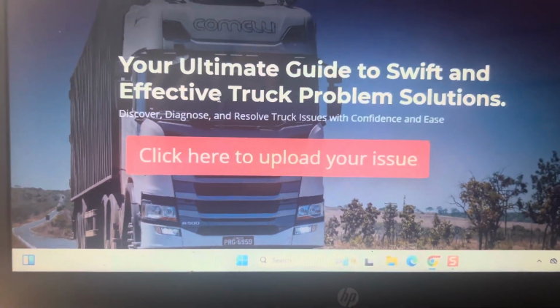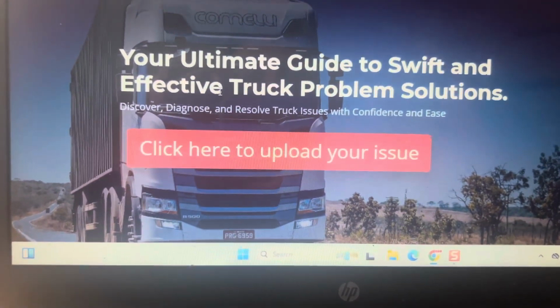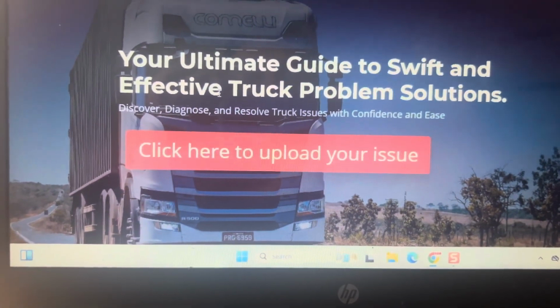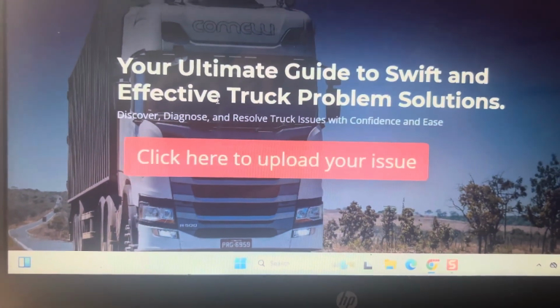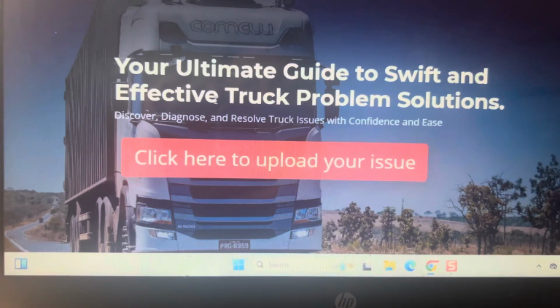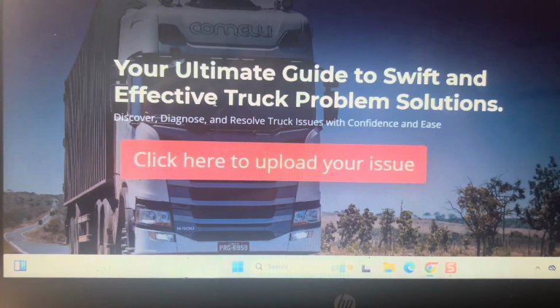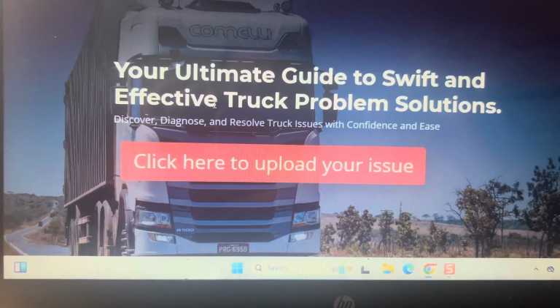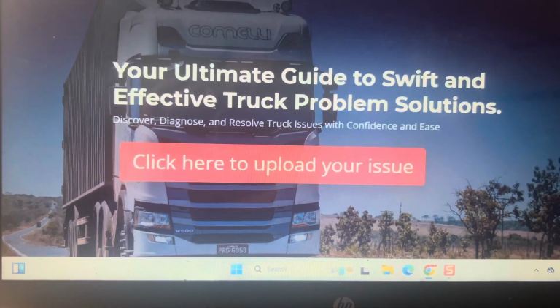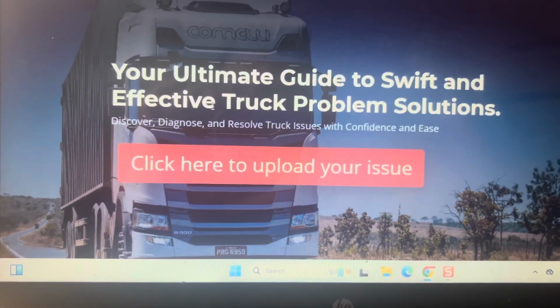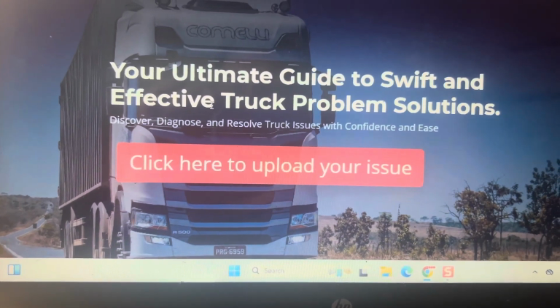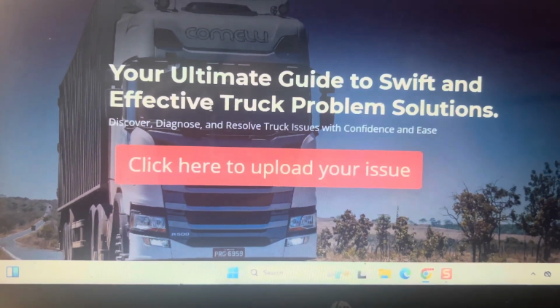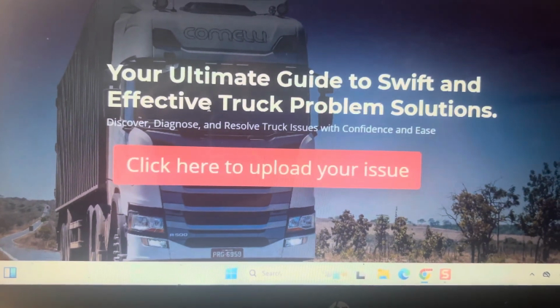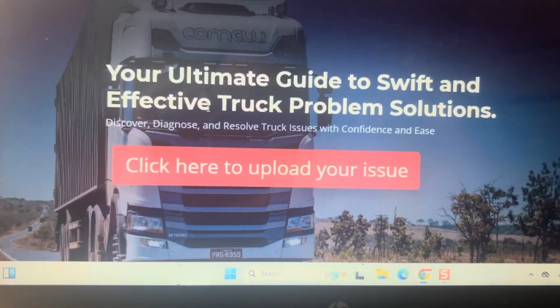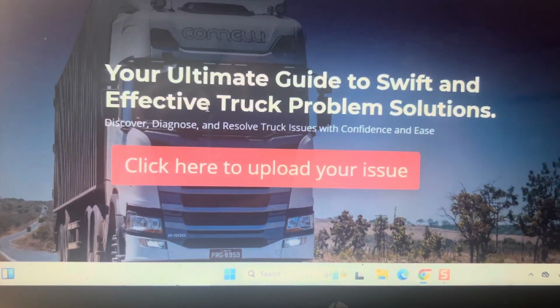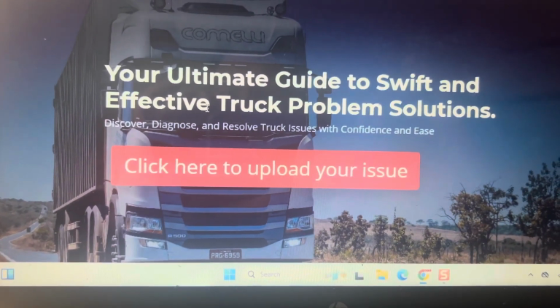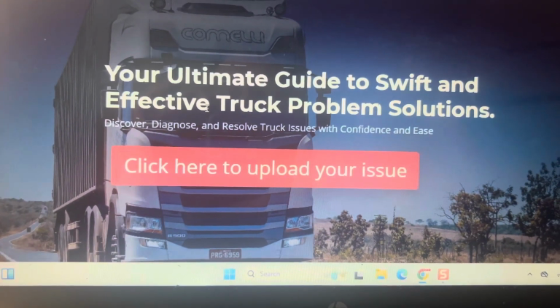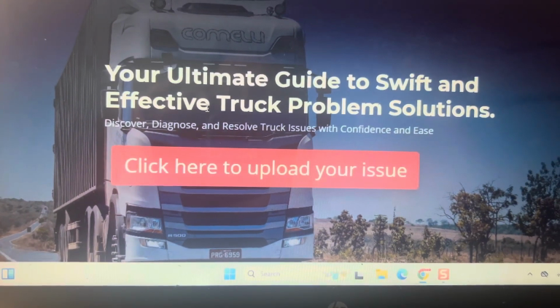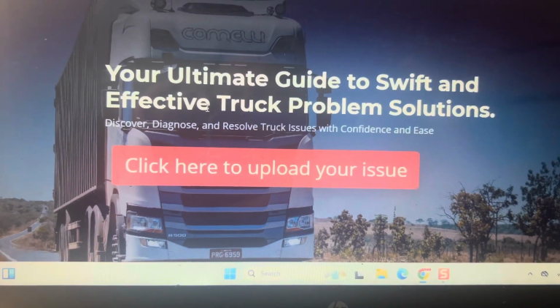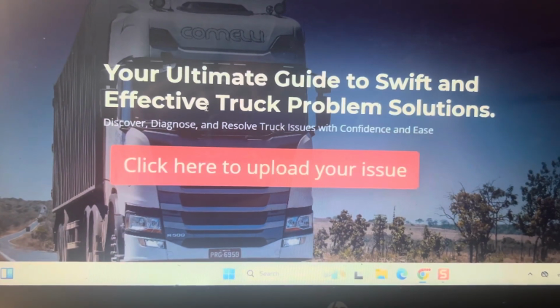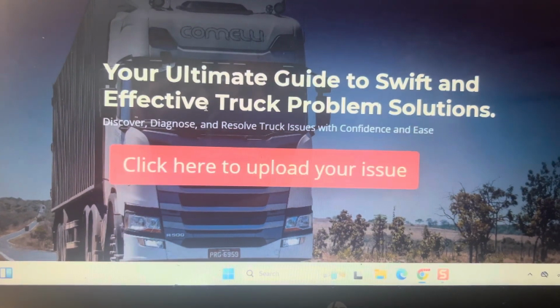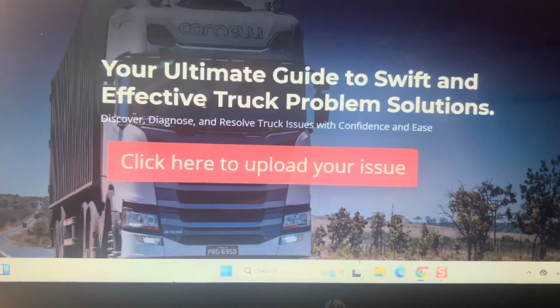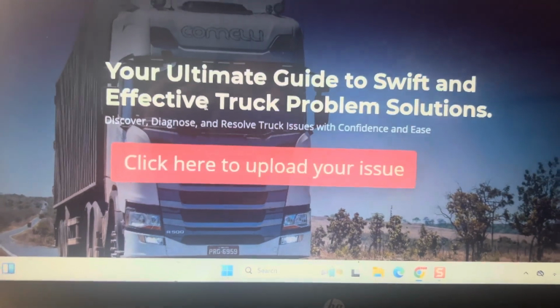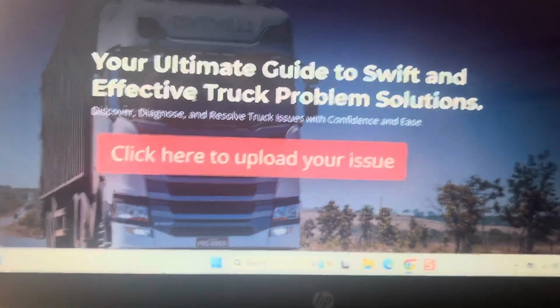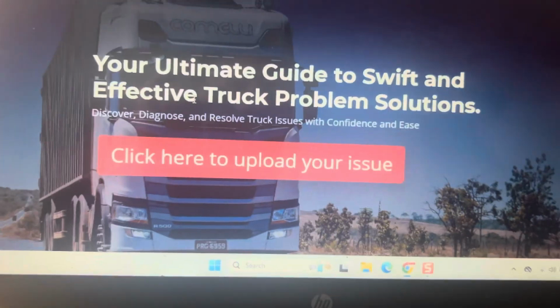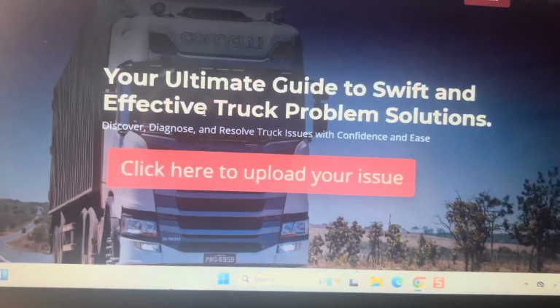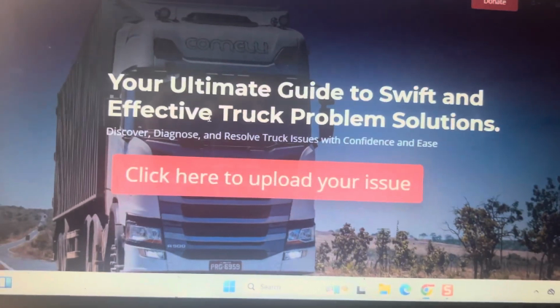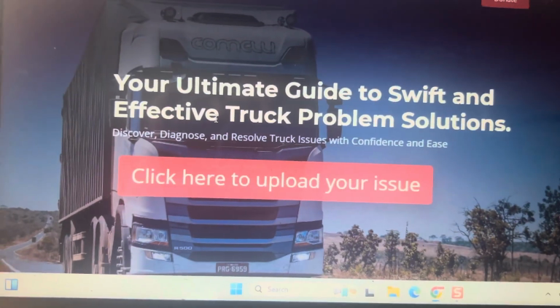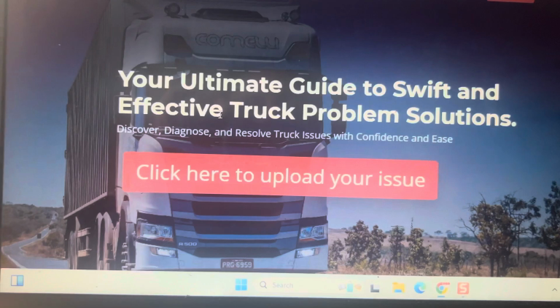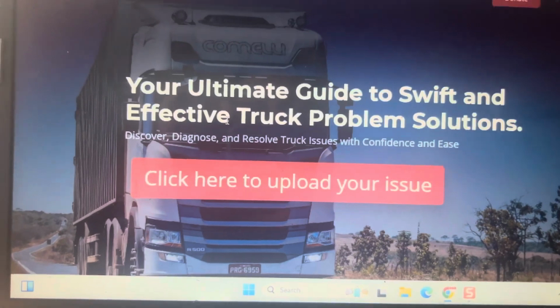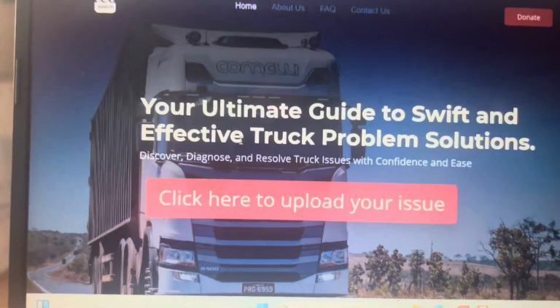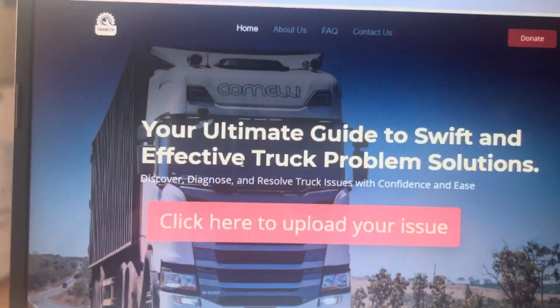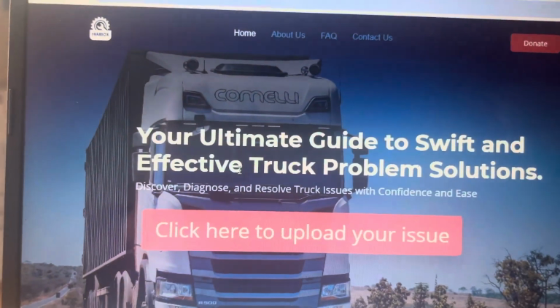This is a very intuitive, smart way of solving problems. I hope they do good.